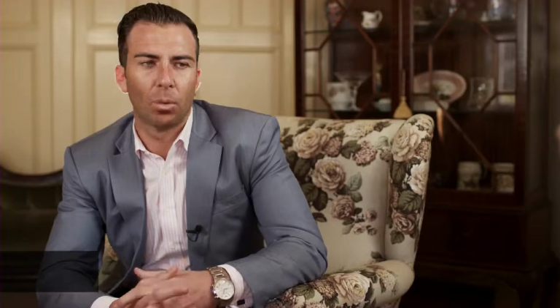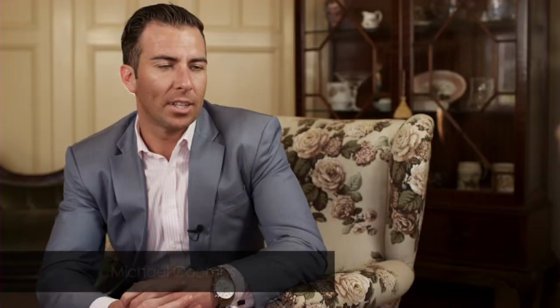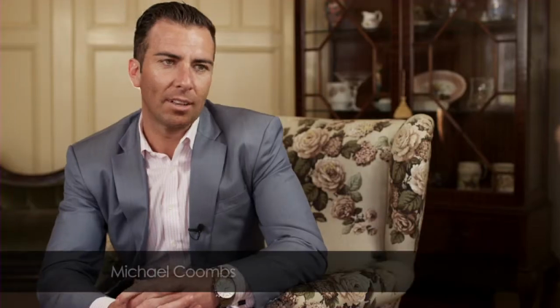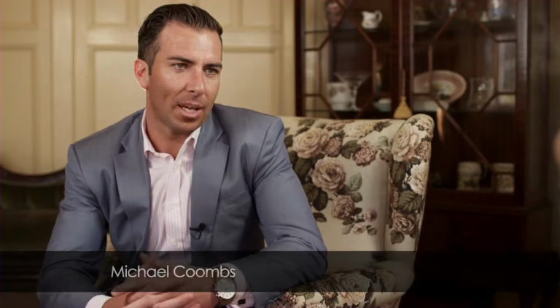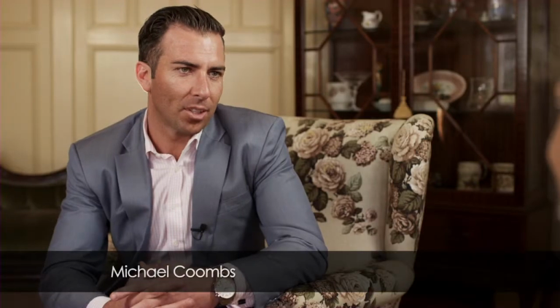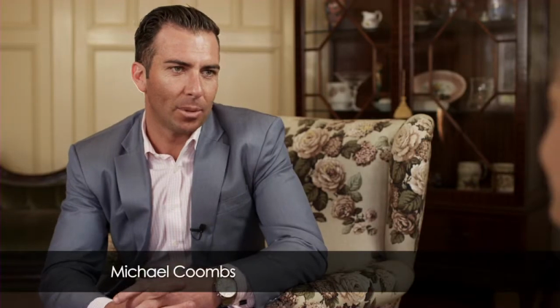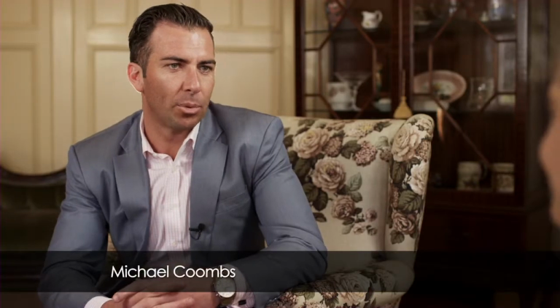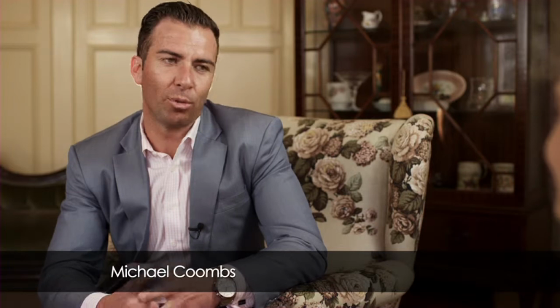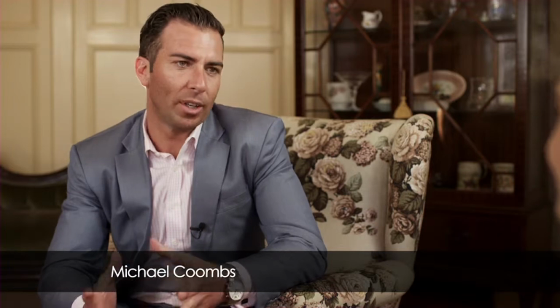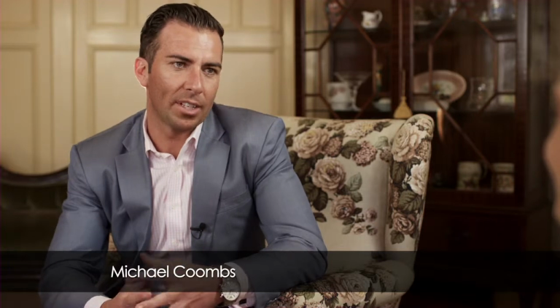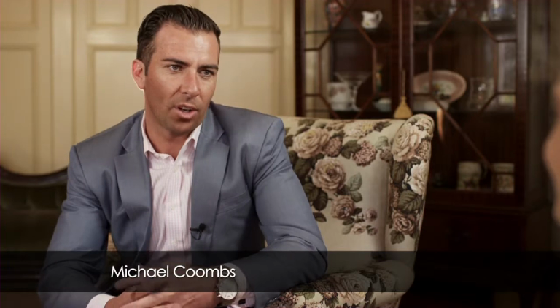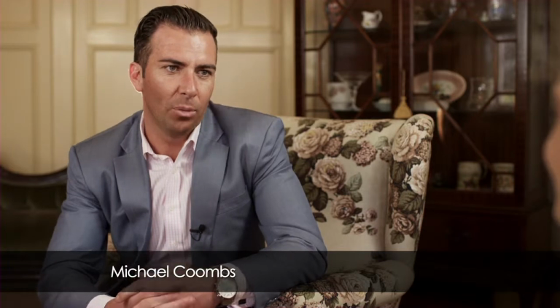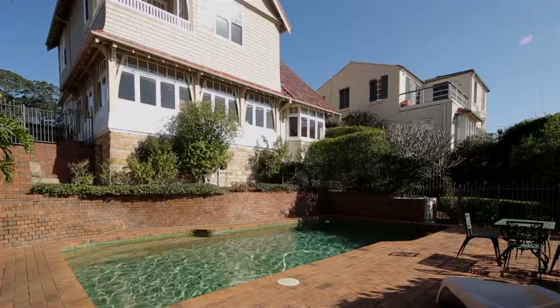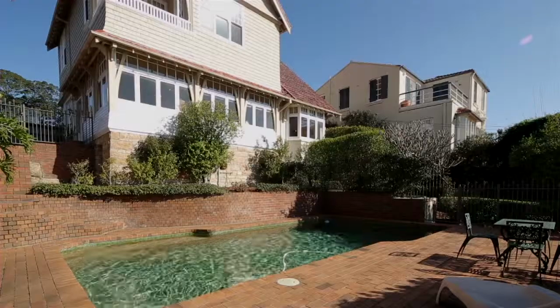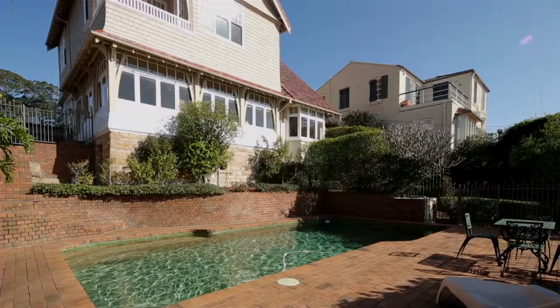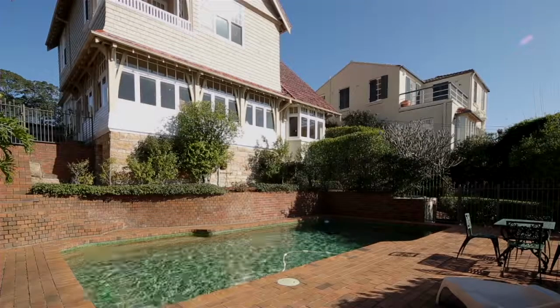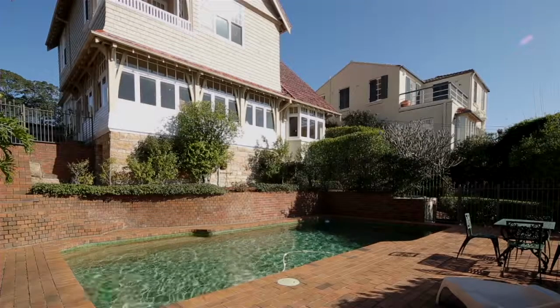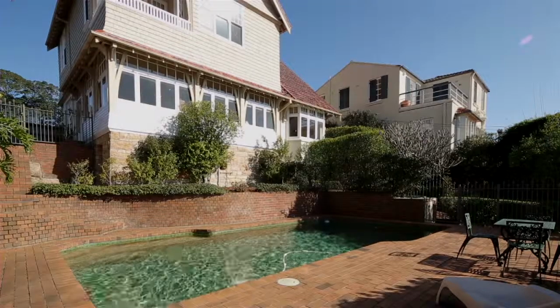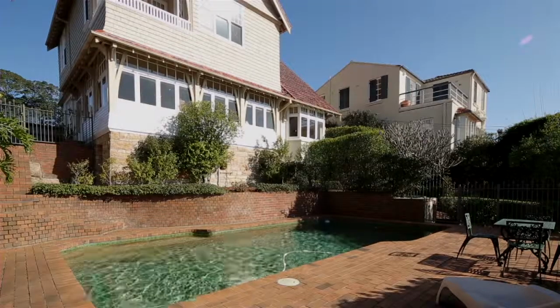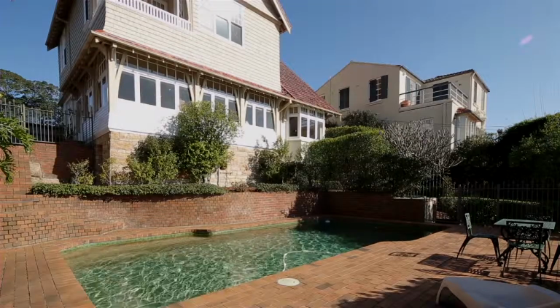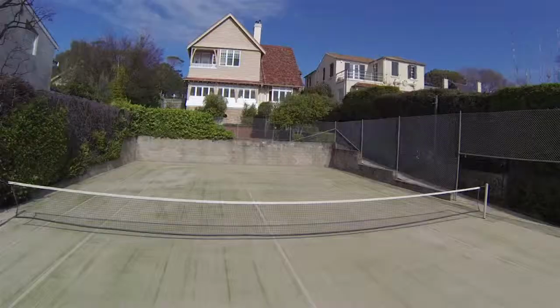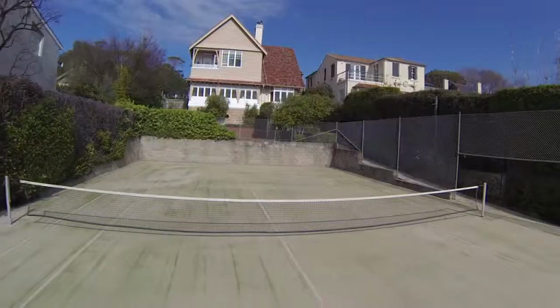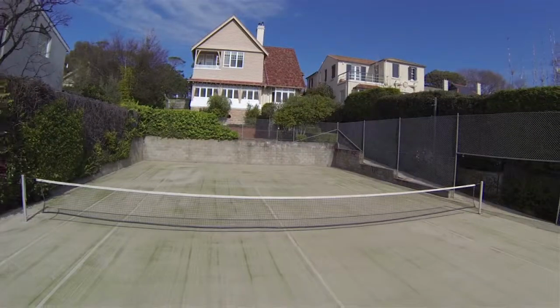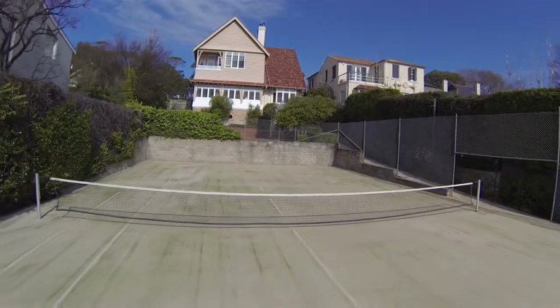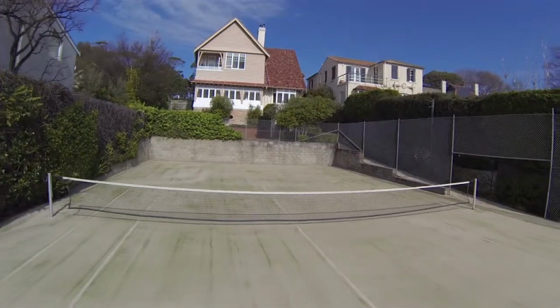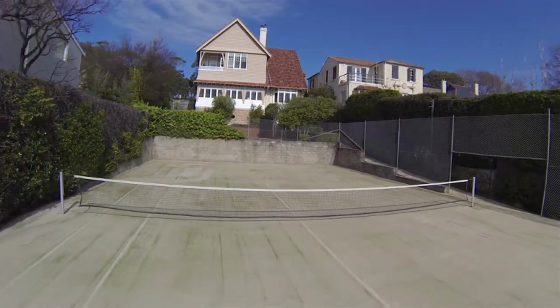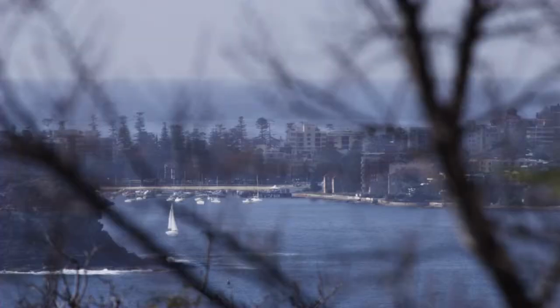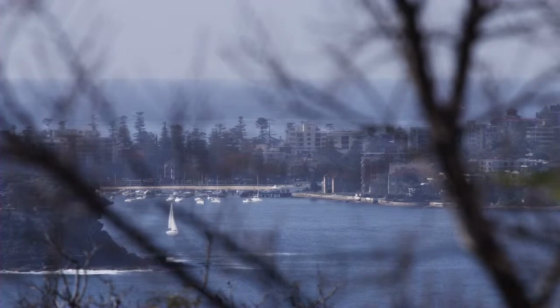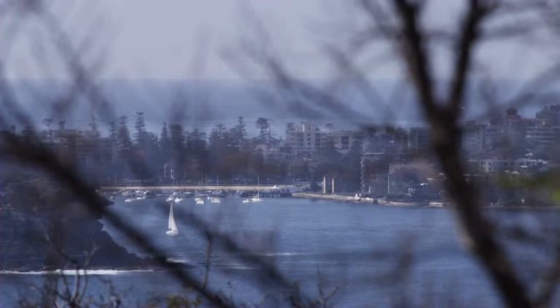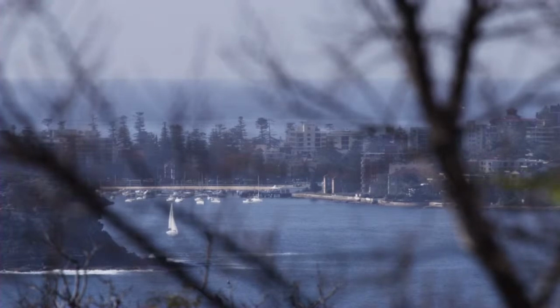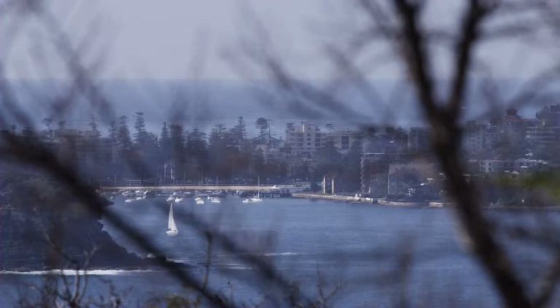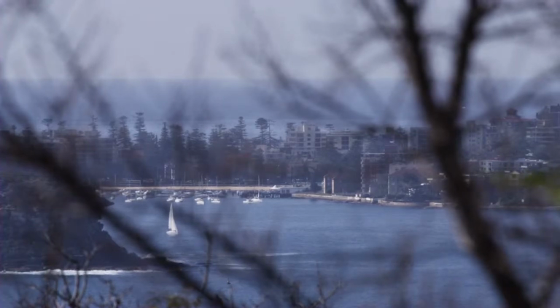One of the things I love about this home — it's a beautiful federation home. It's north facing, with a tennis court and 180 degree water views.